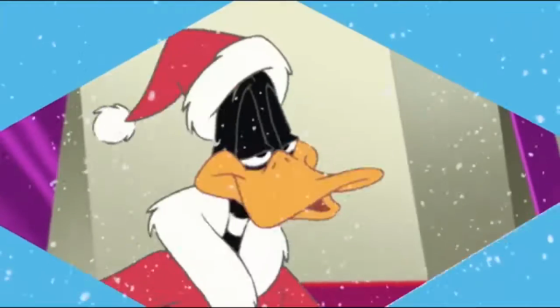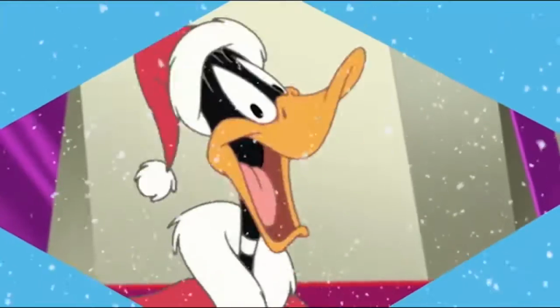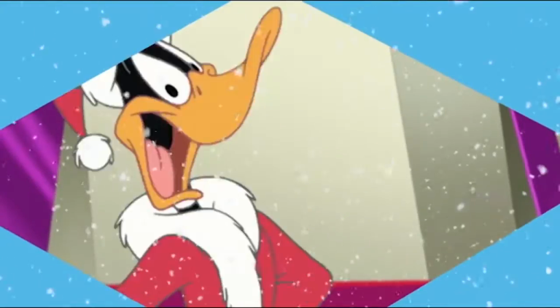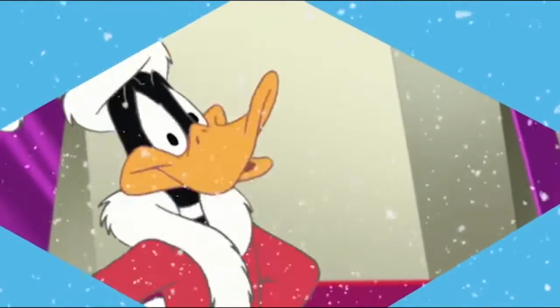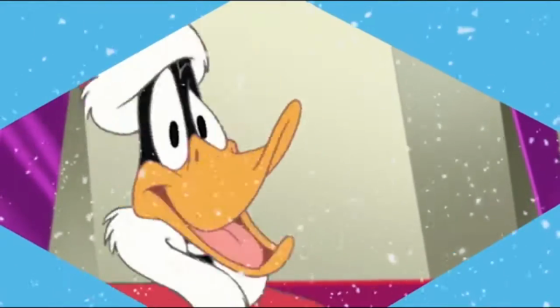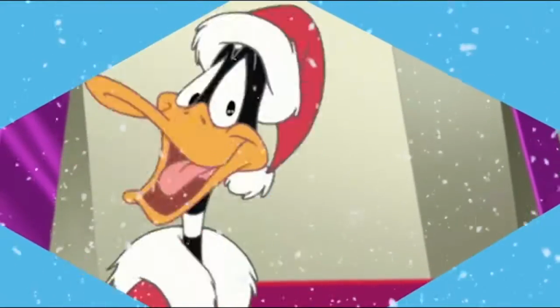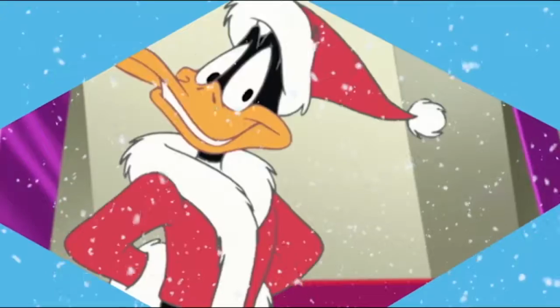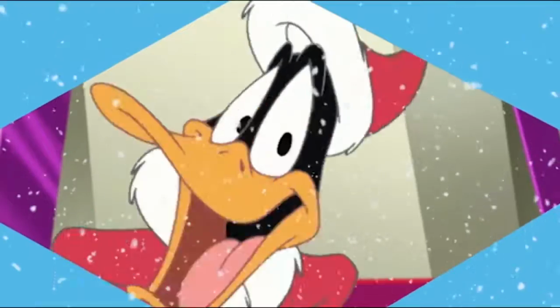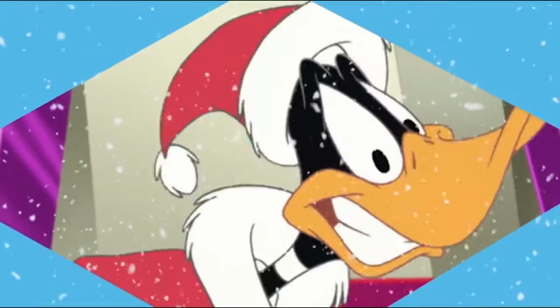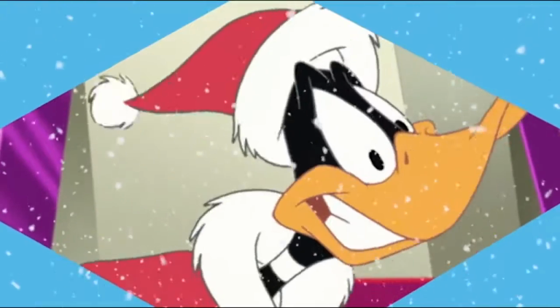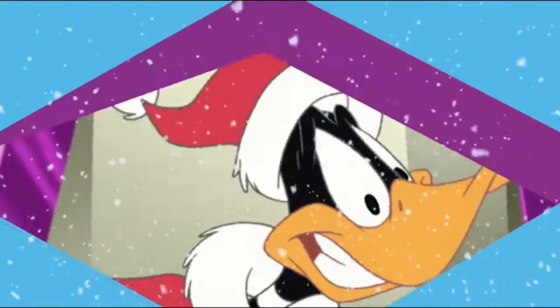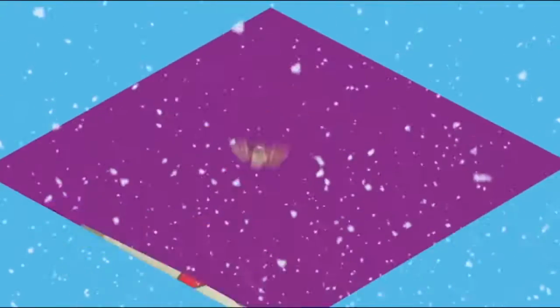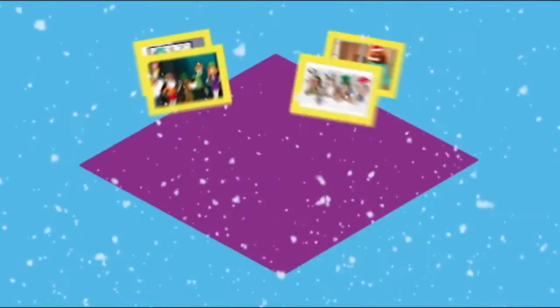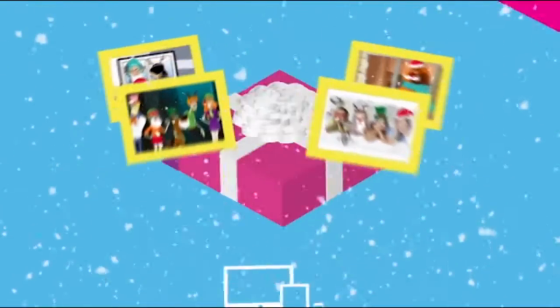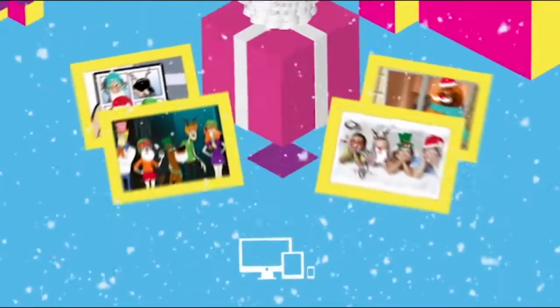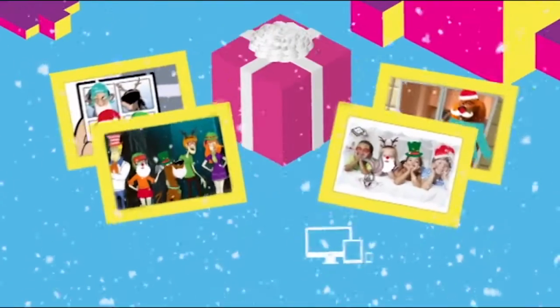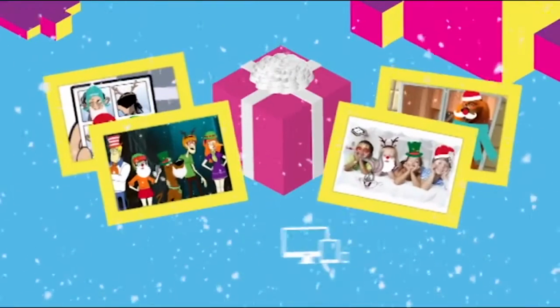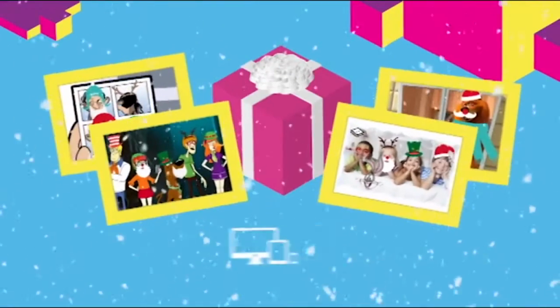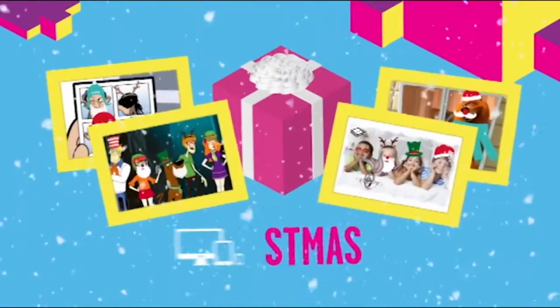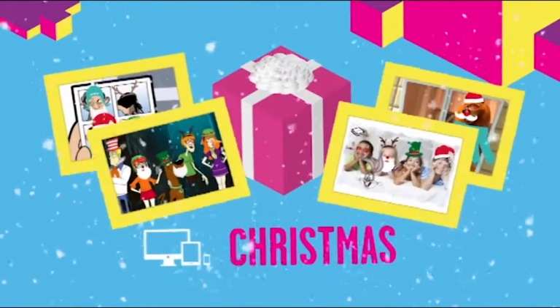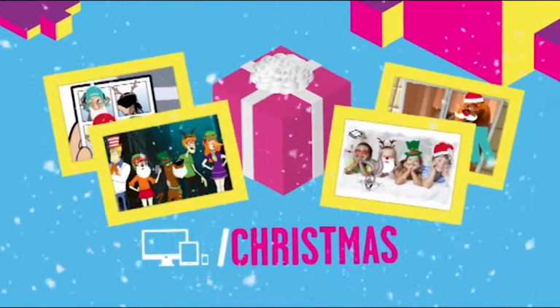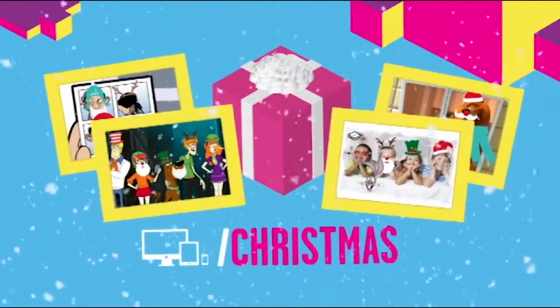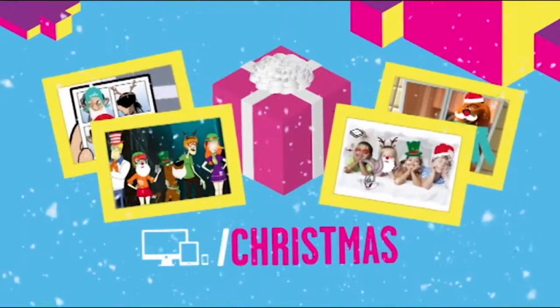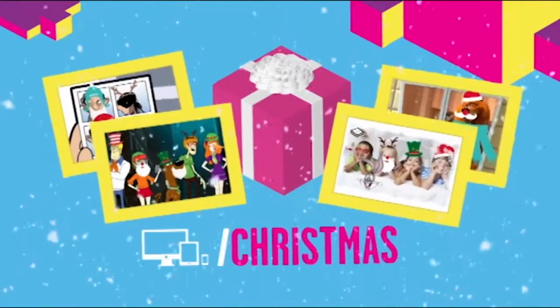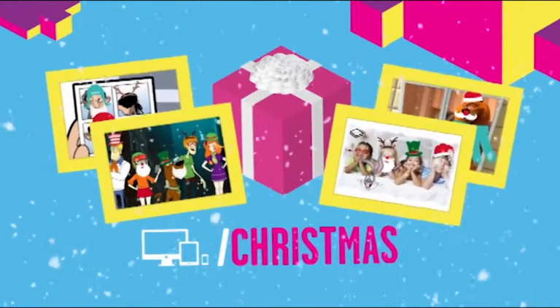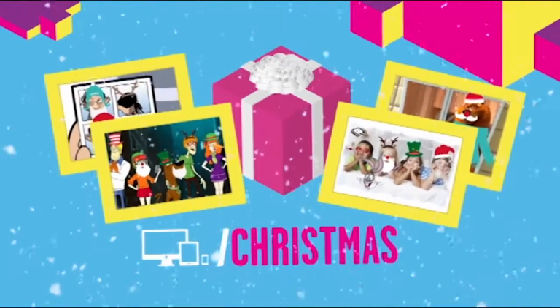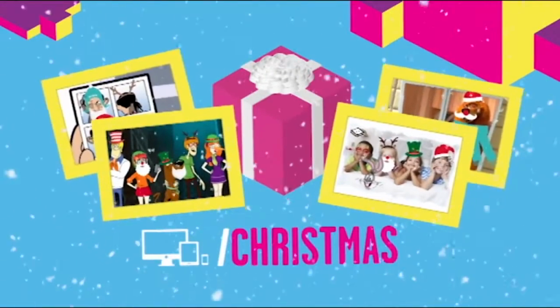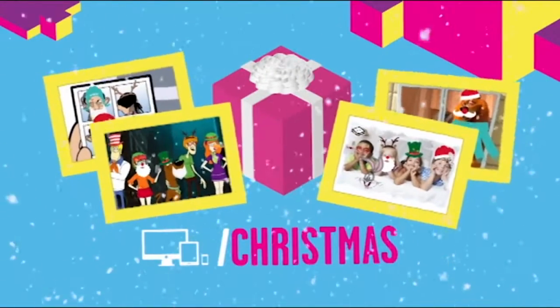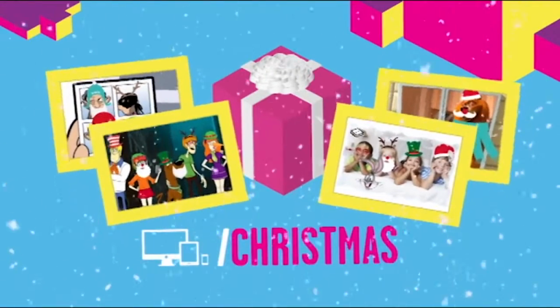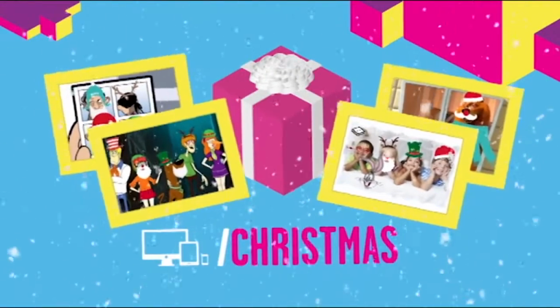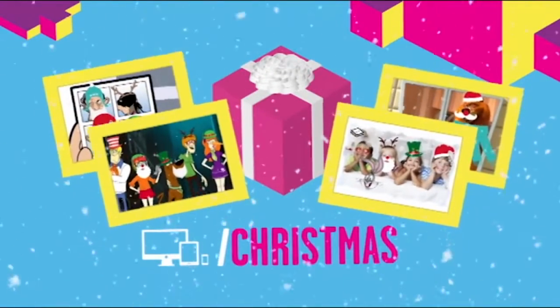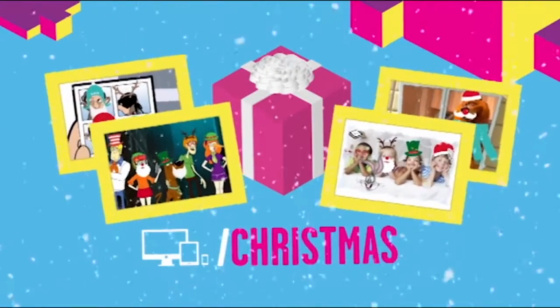Merry Christmas! Go to BoomerangTV.co.uk Christmas and get your Christmas on!